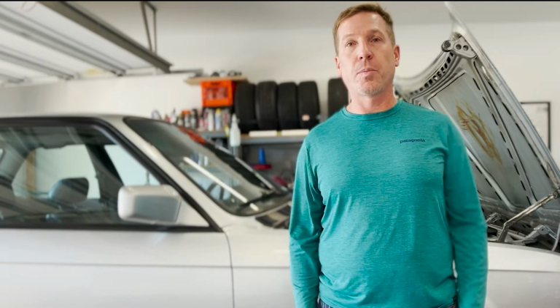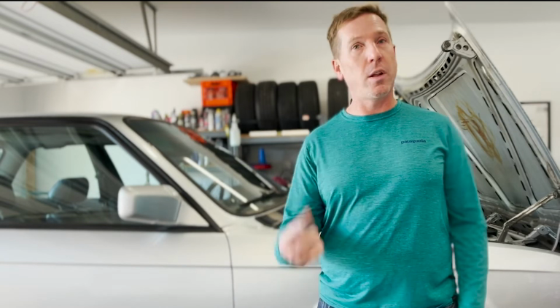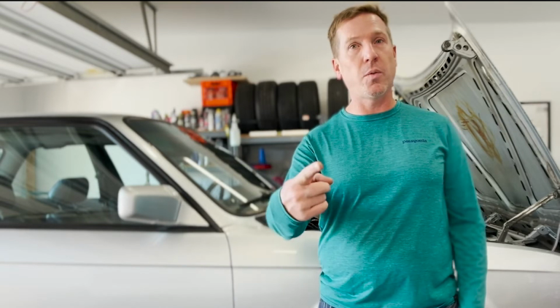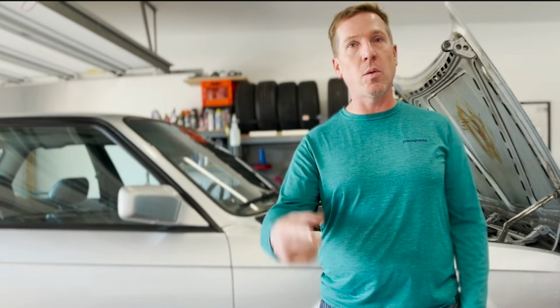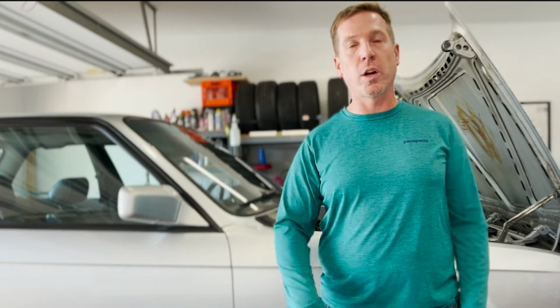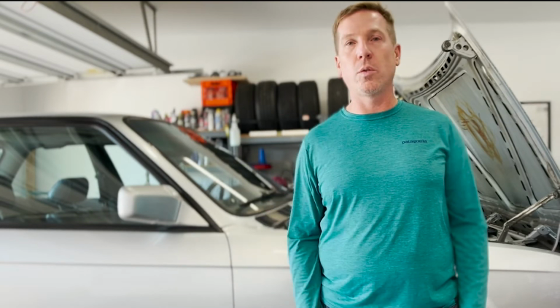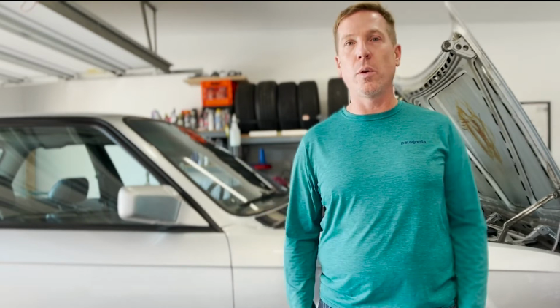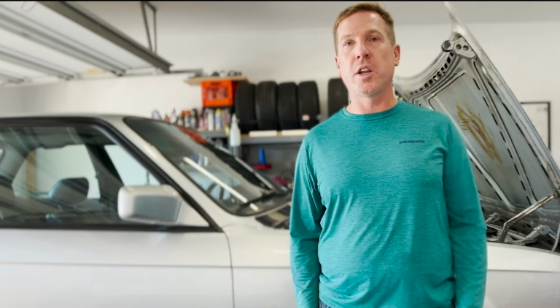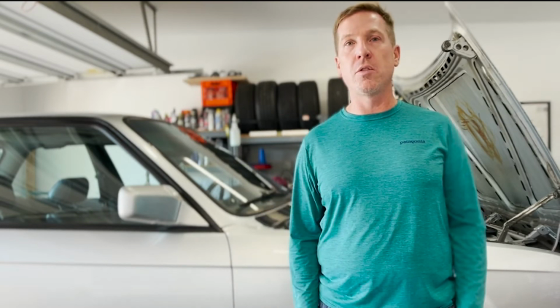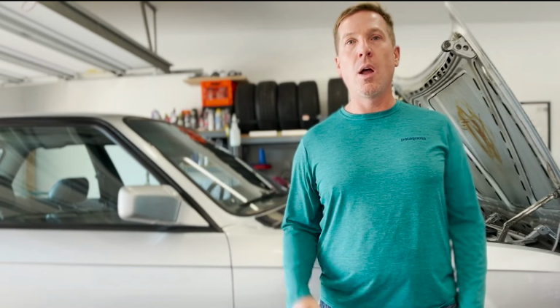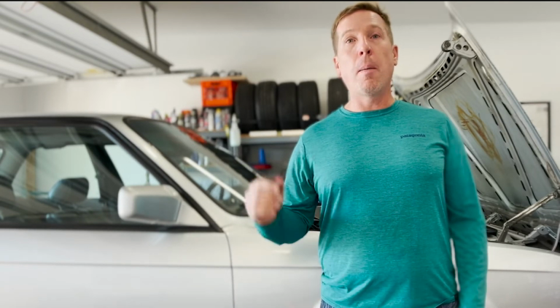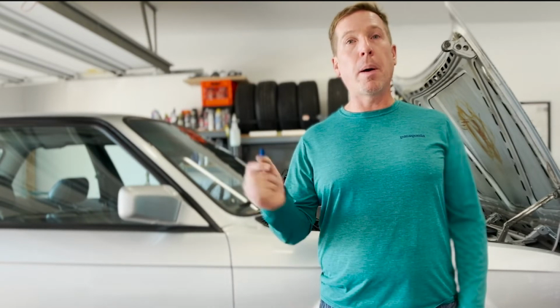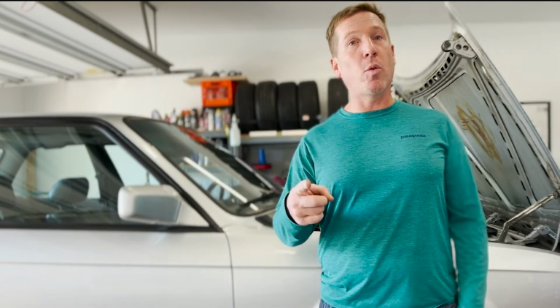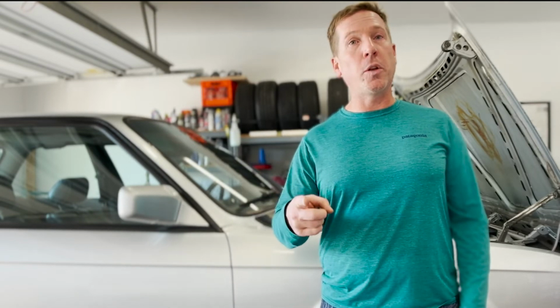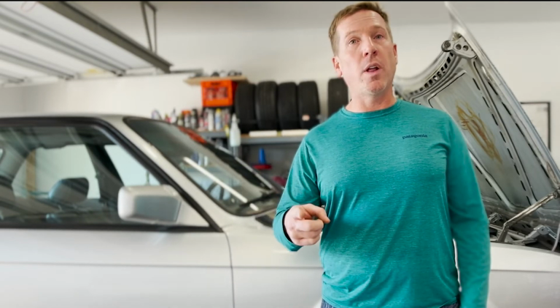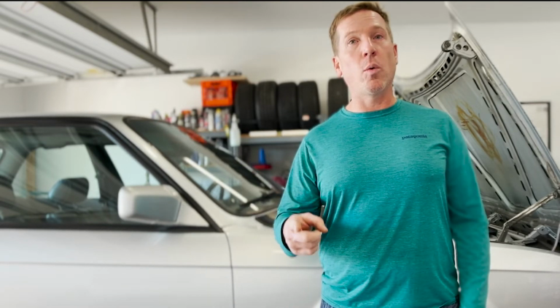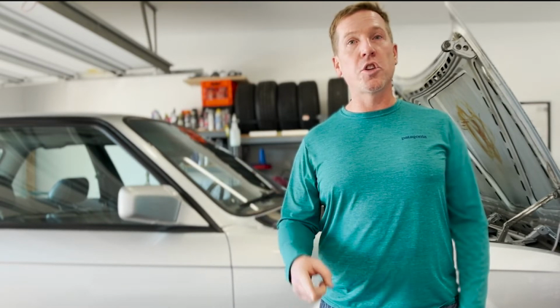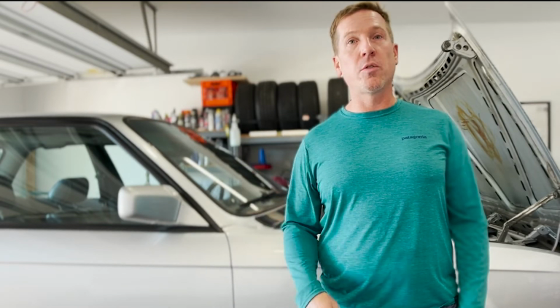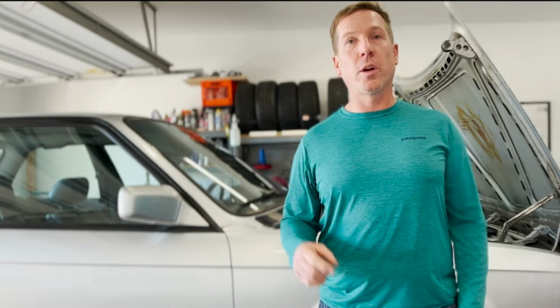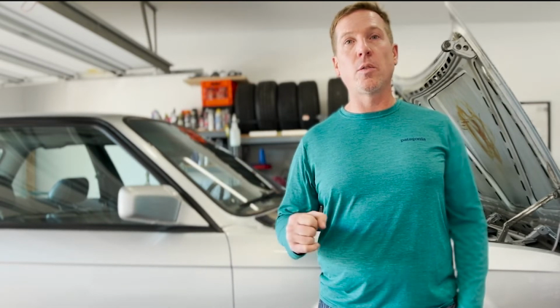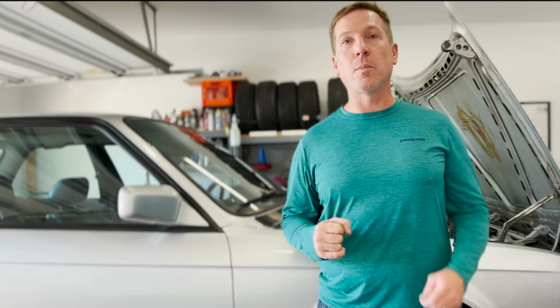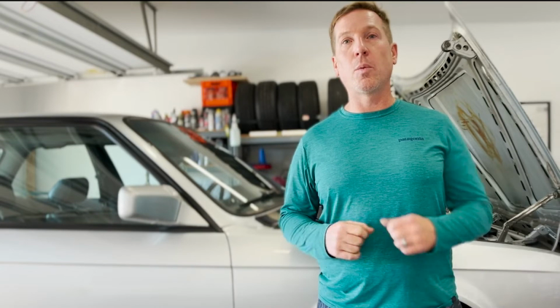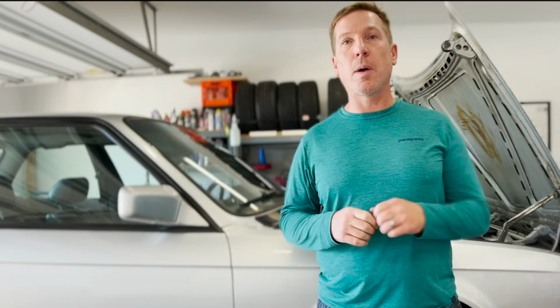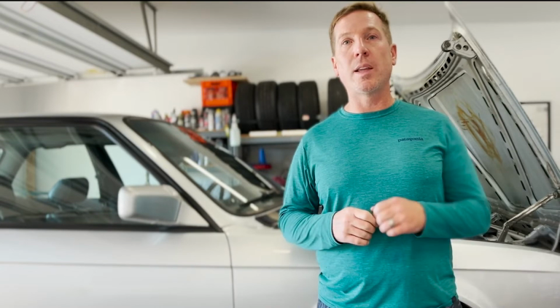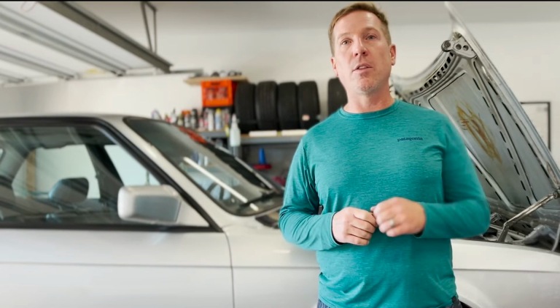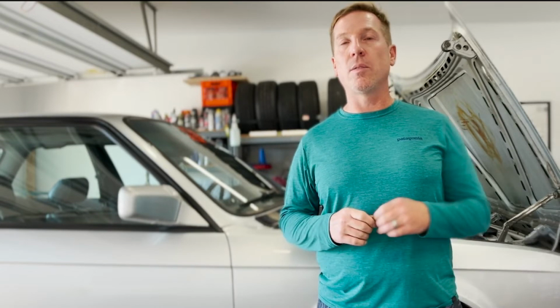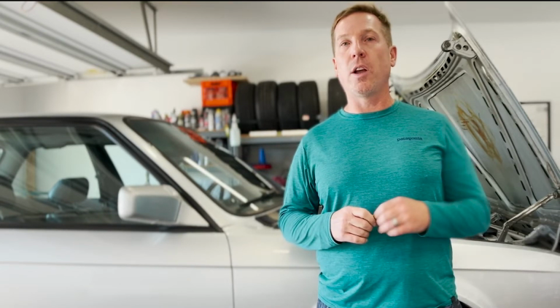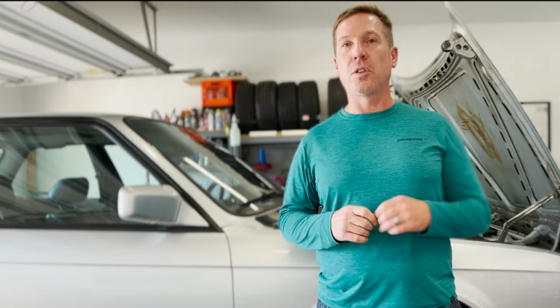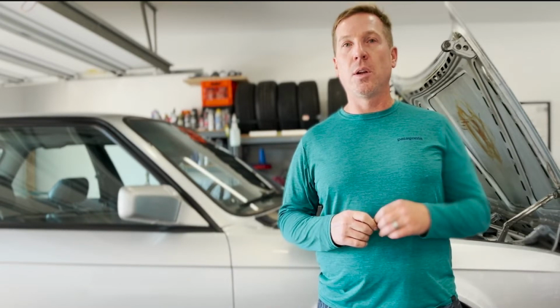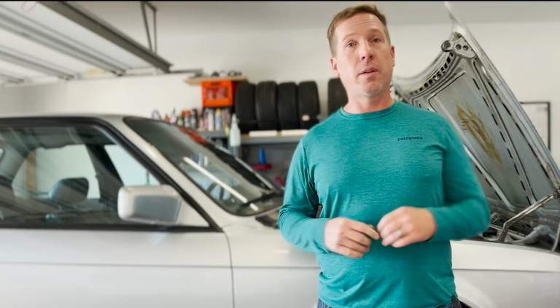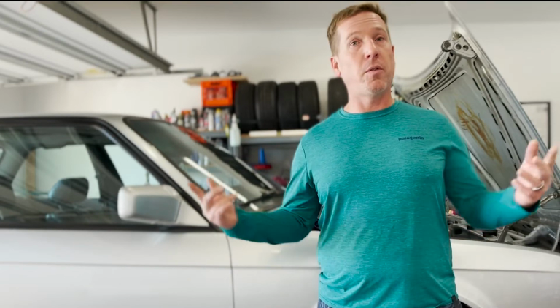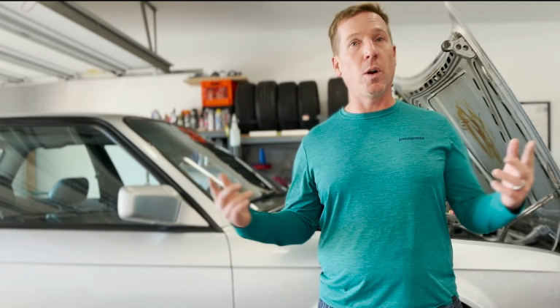In this video, we're going to do an oil change. But before we do that oil change, we're going to use some Liqui Moly Engine Flush. Let's see if it works.